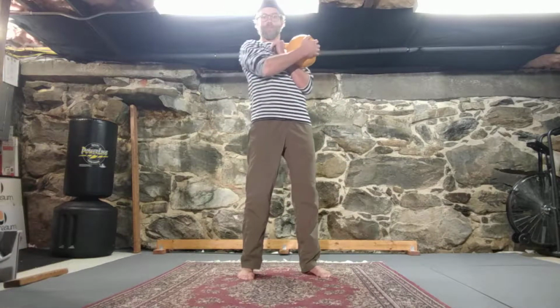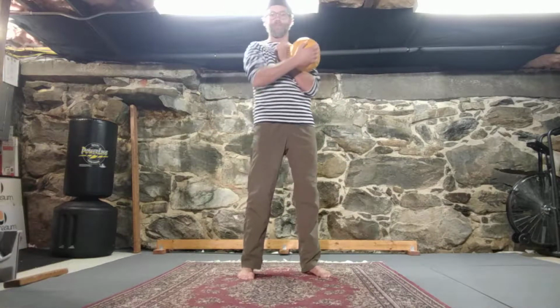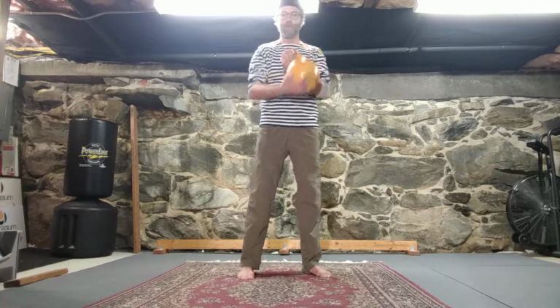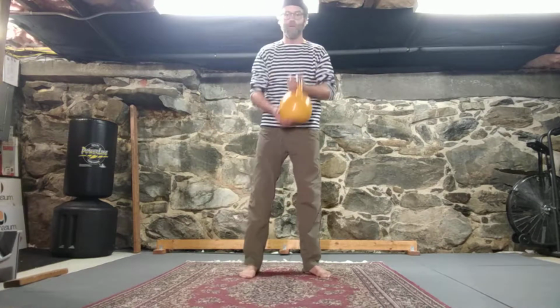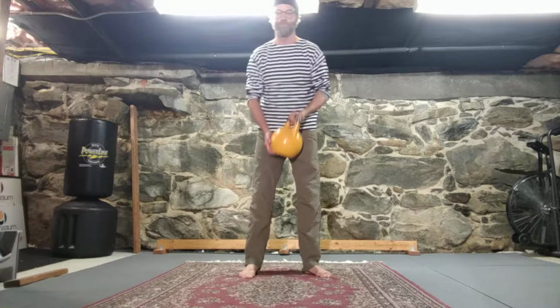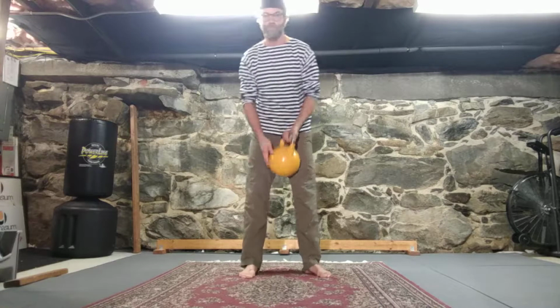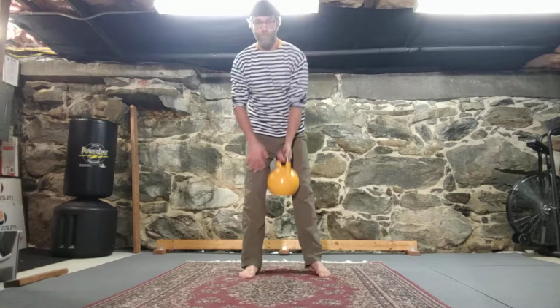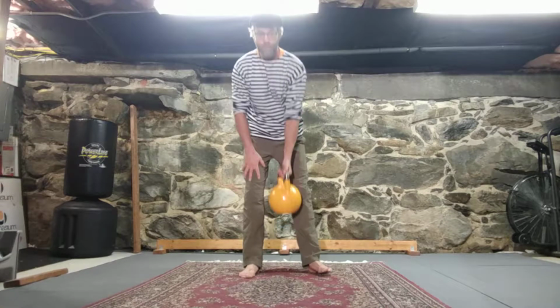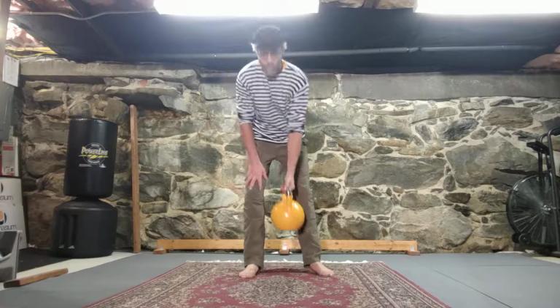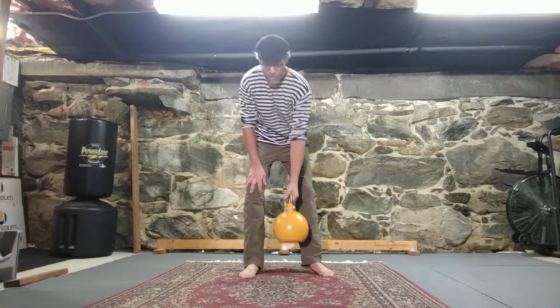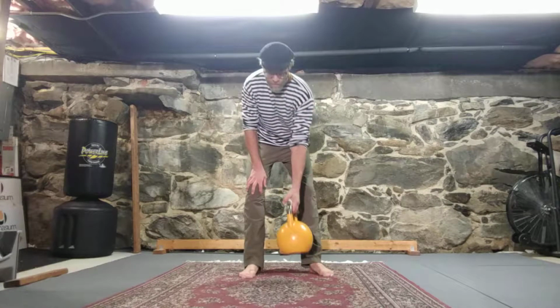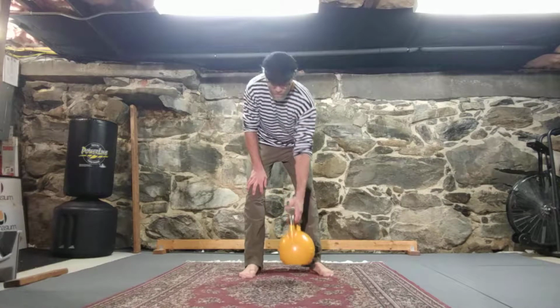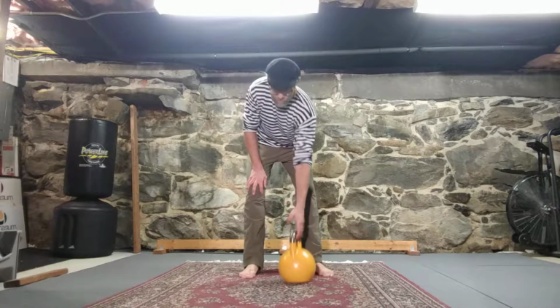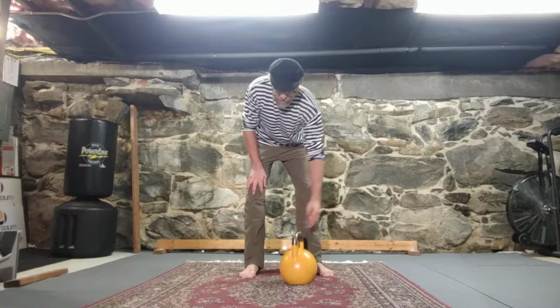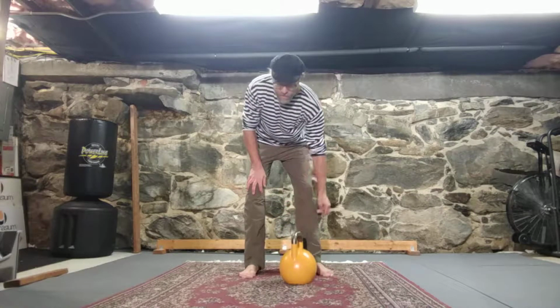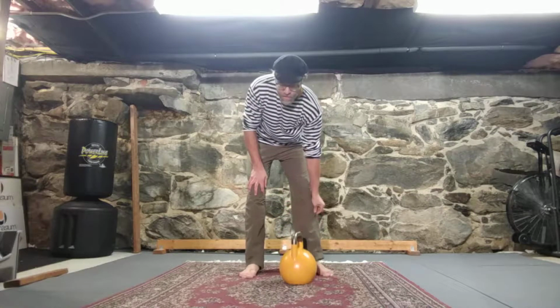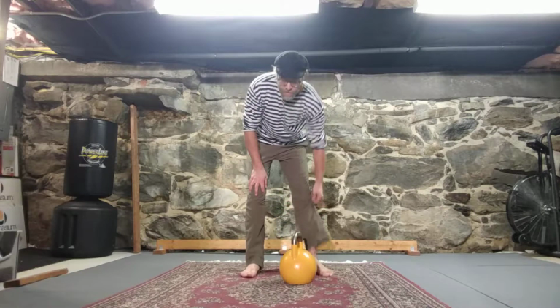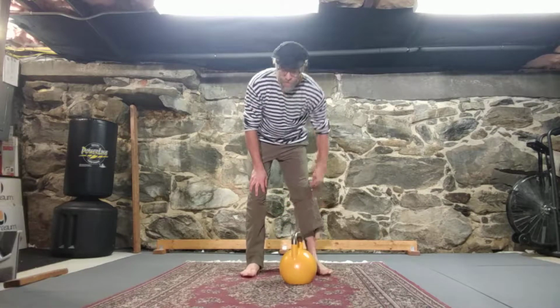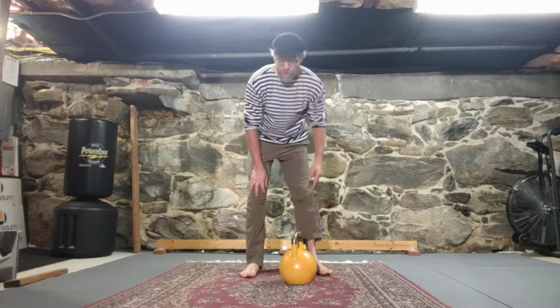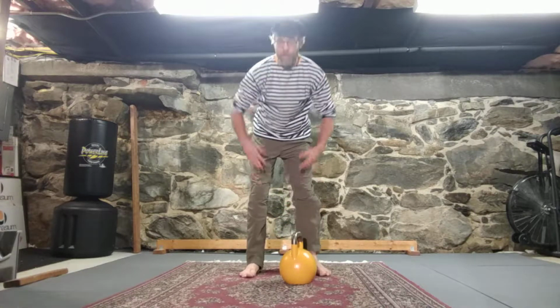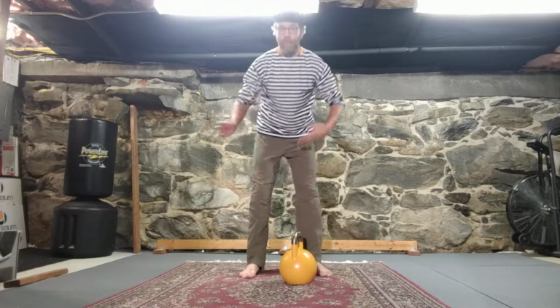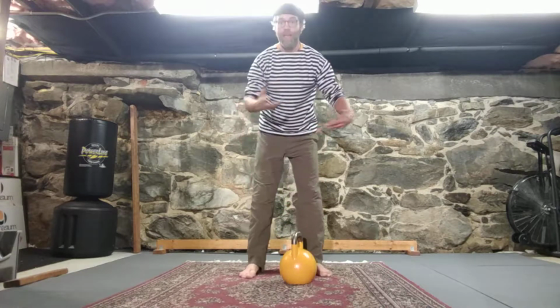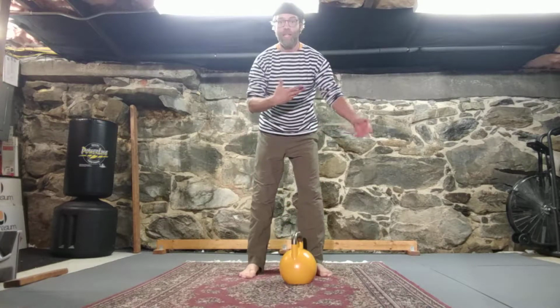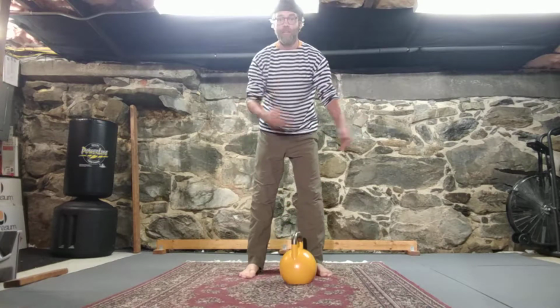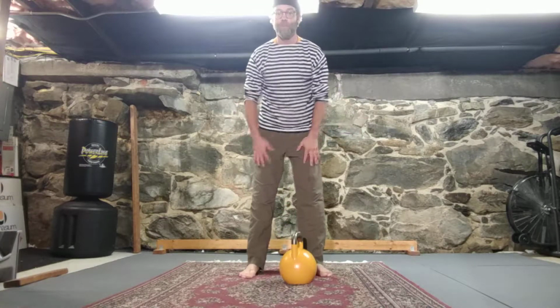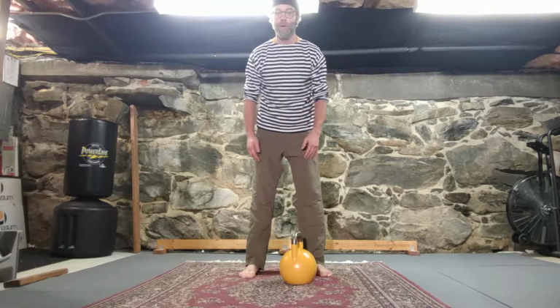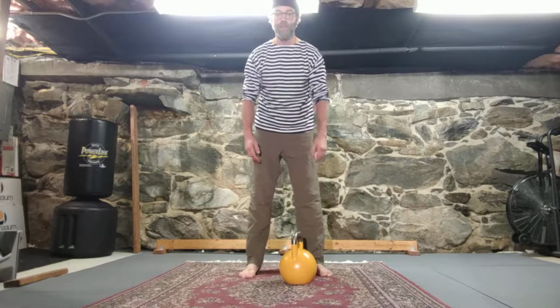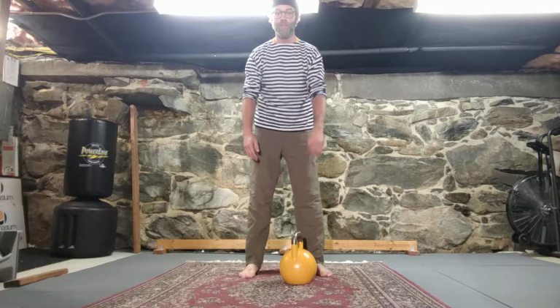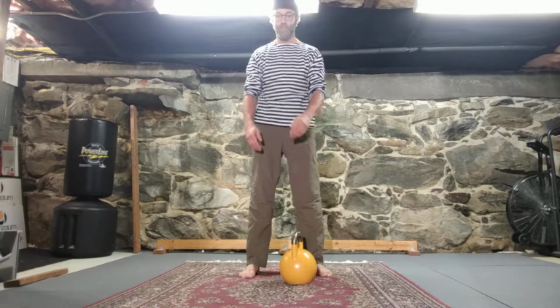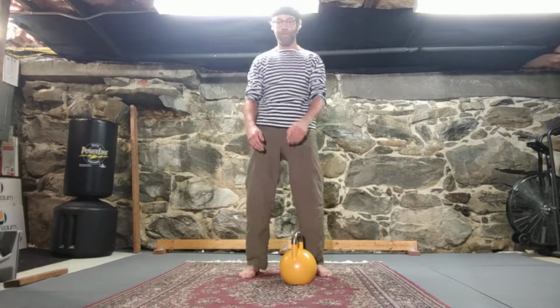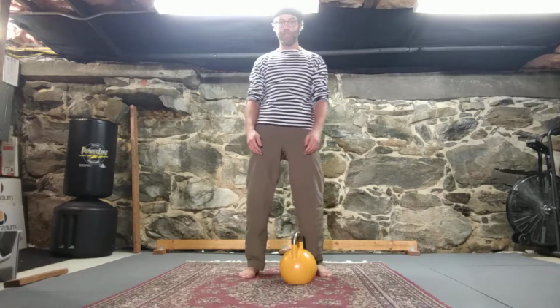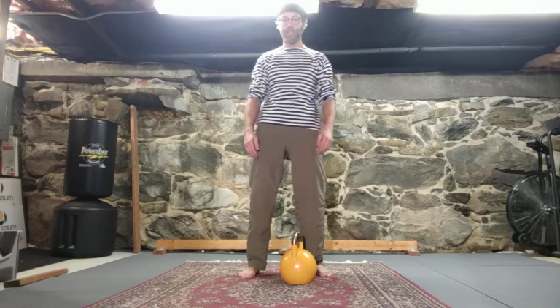There you go — a bunch of different variants of handing off the bell in between cleans.